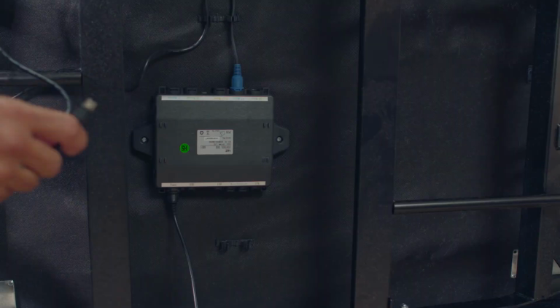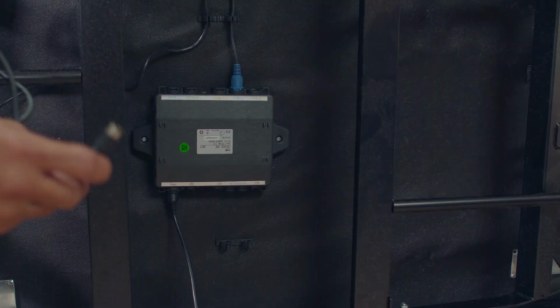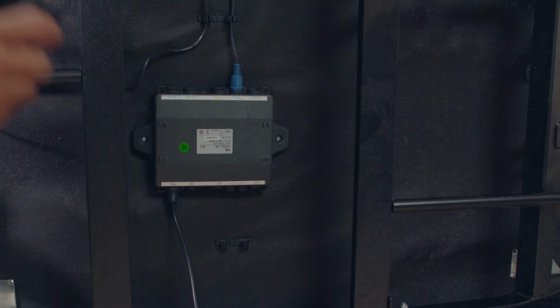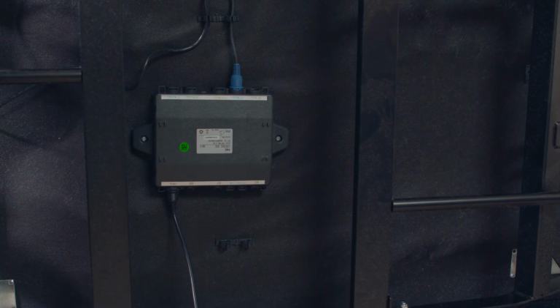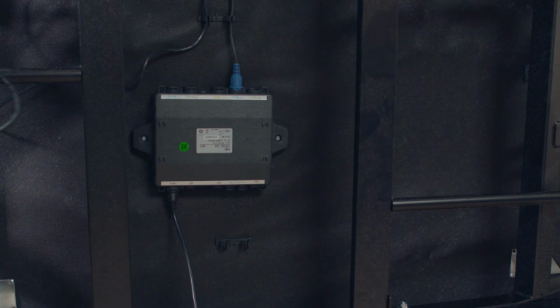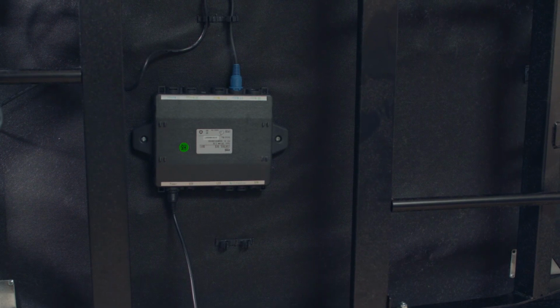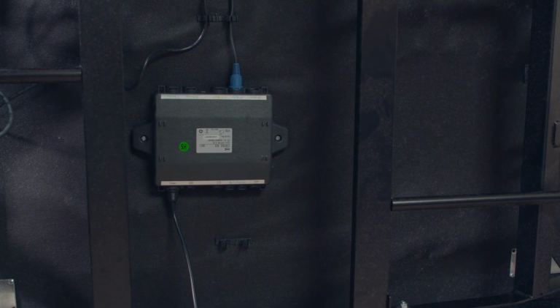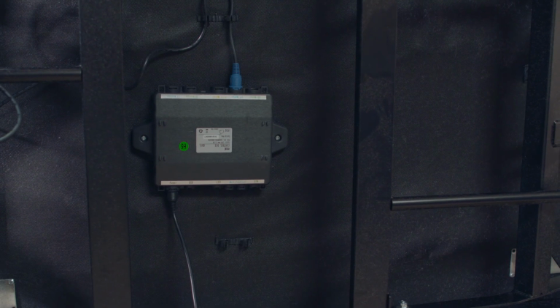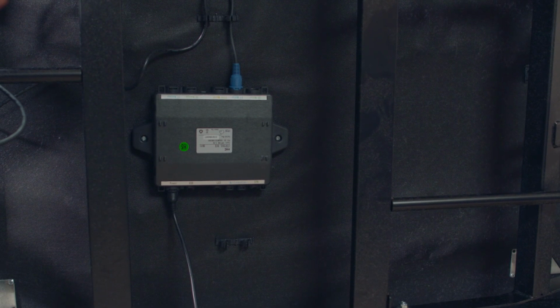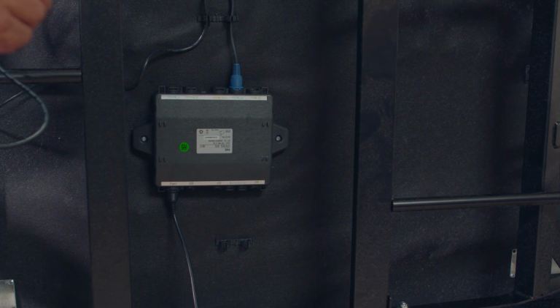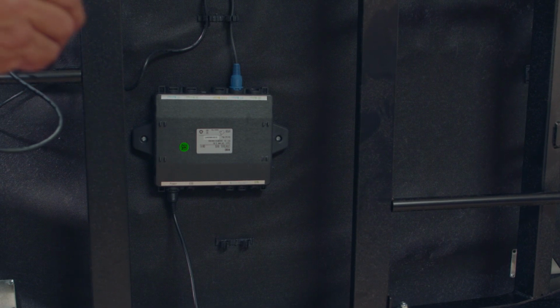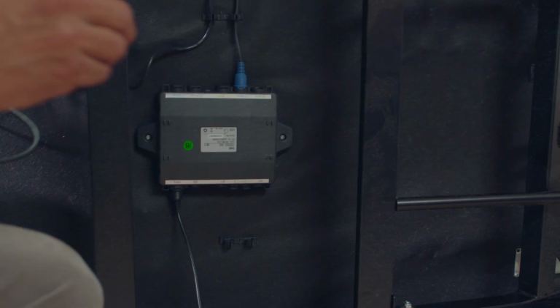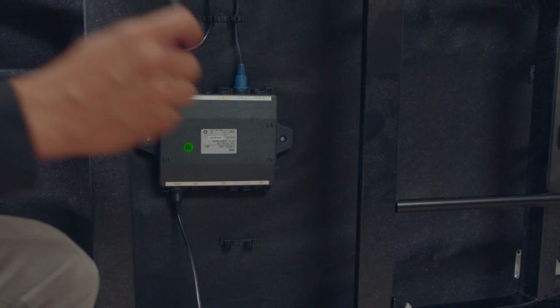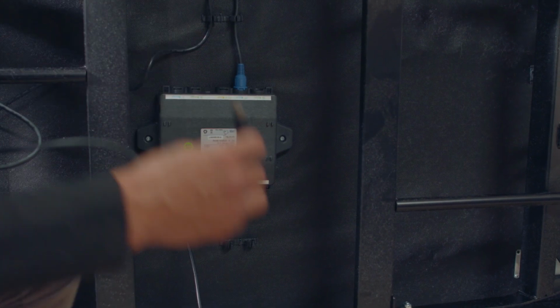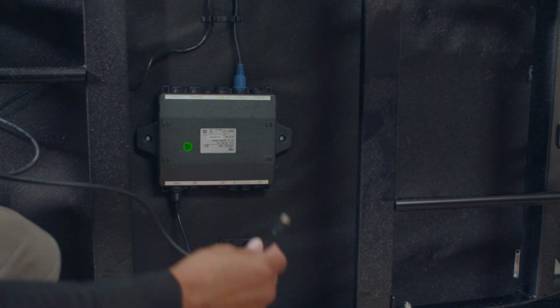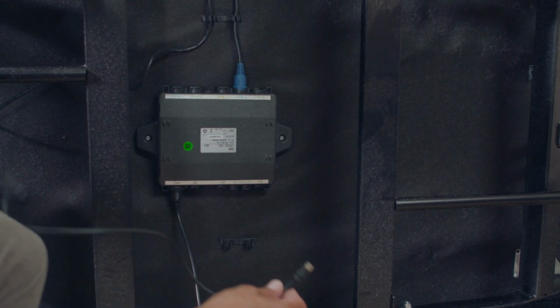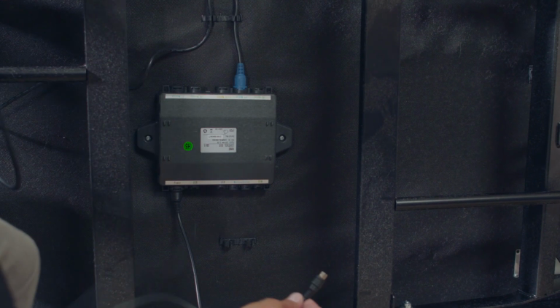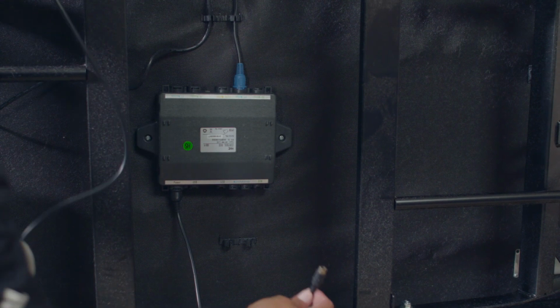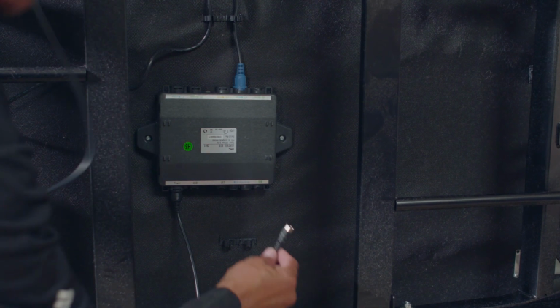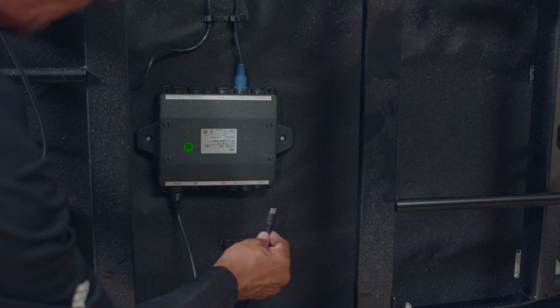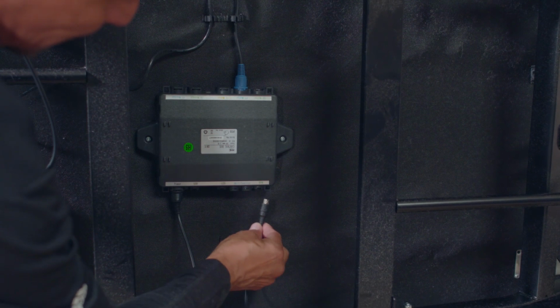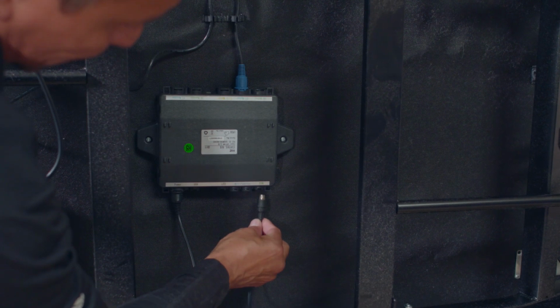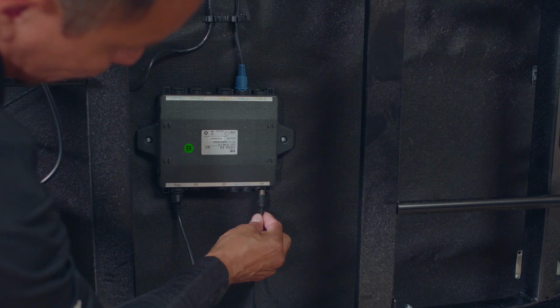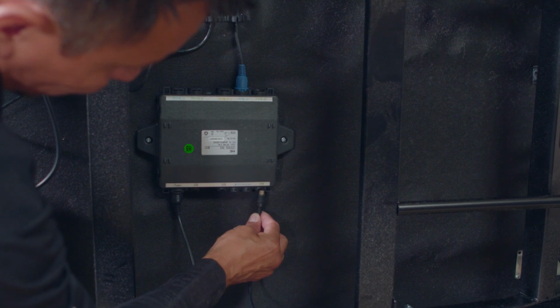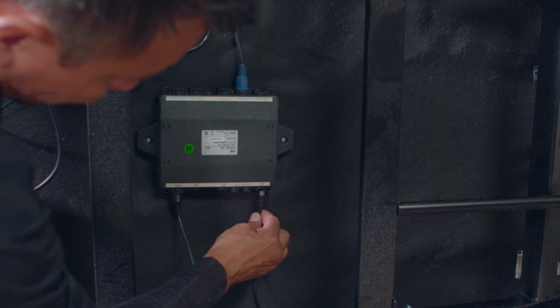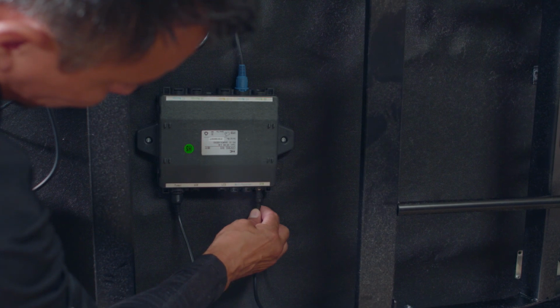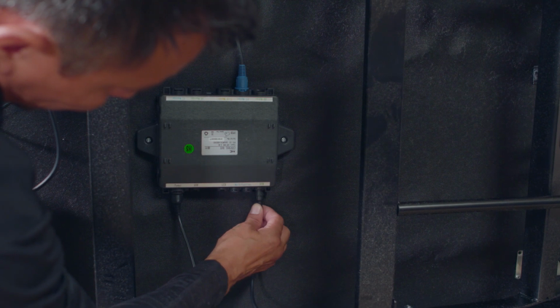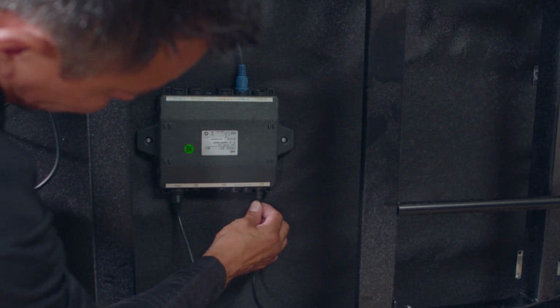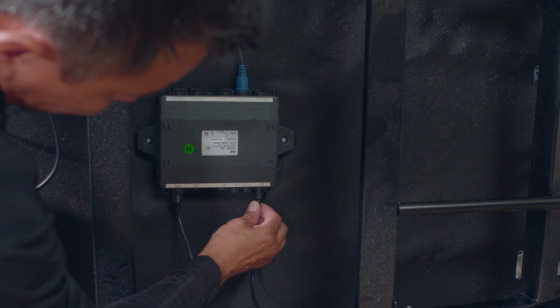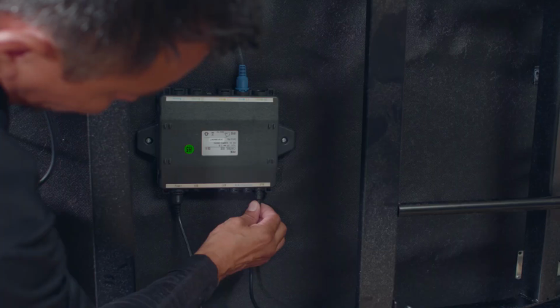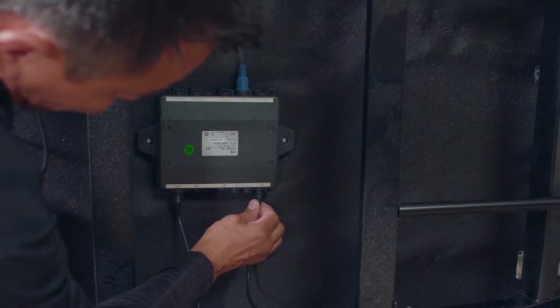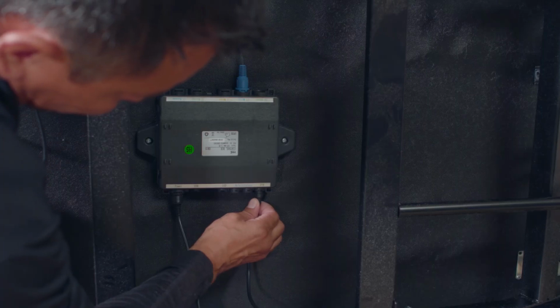Repeat the same process on the other Twin XL base. Plug the sync cord into the control box.